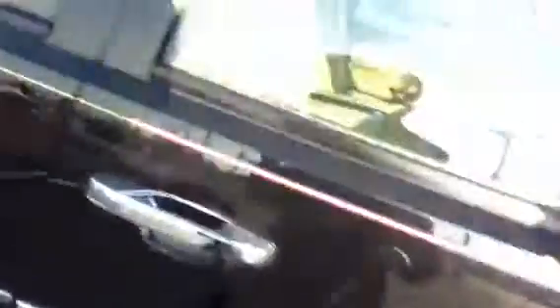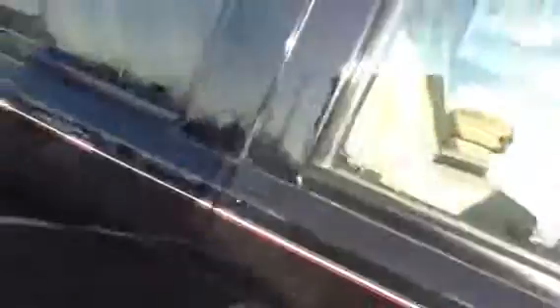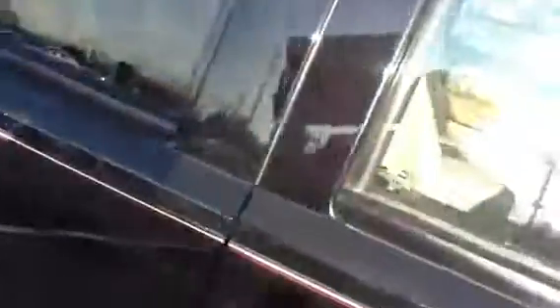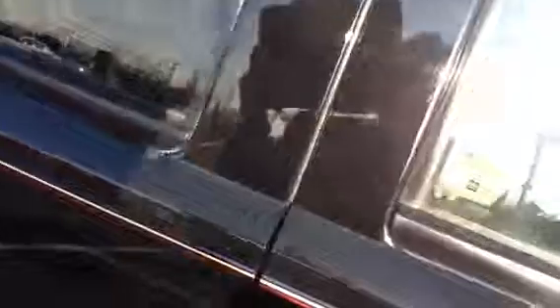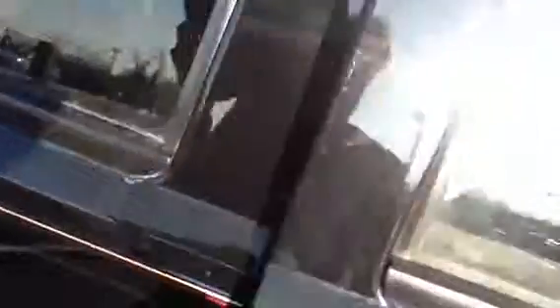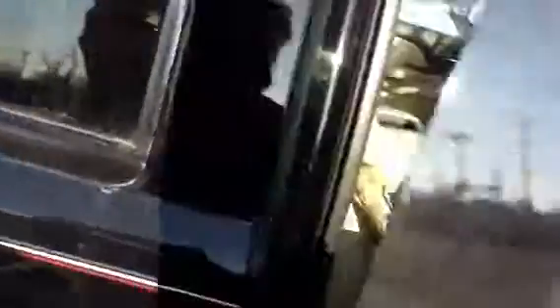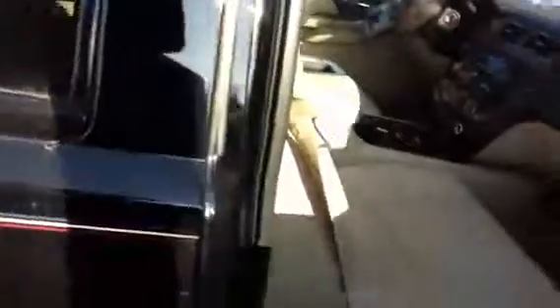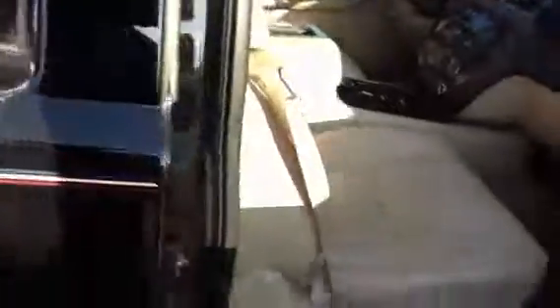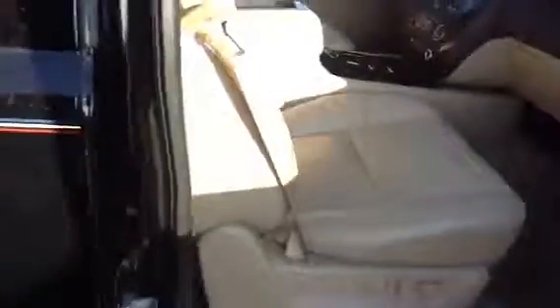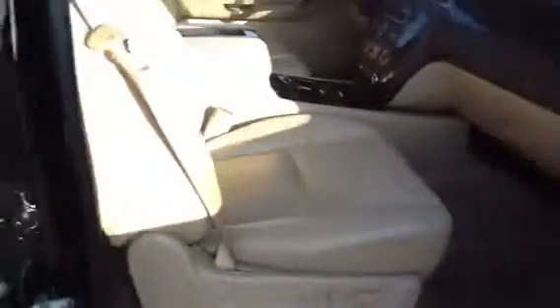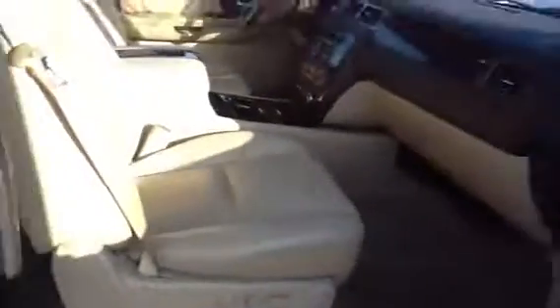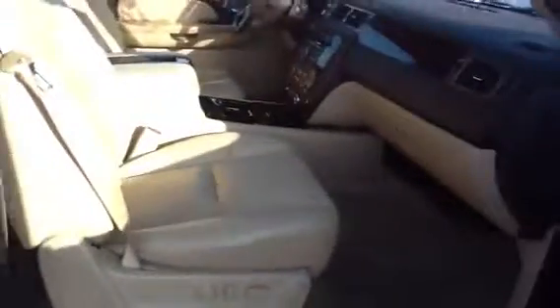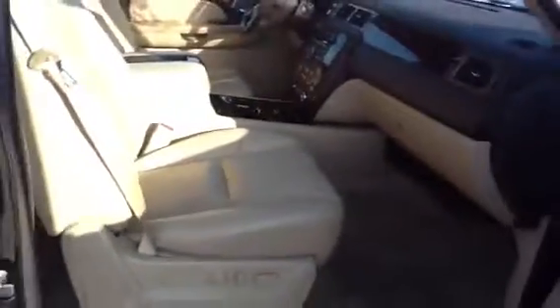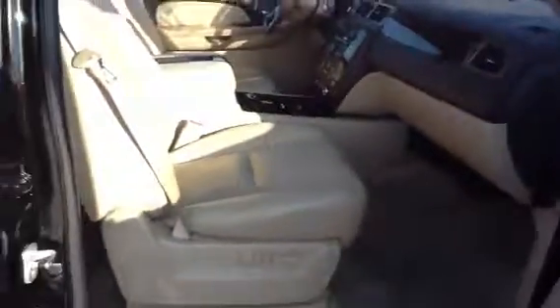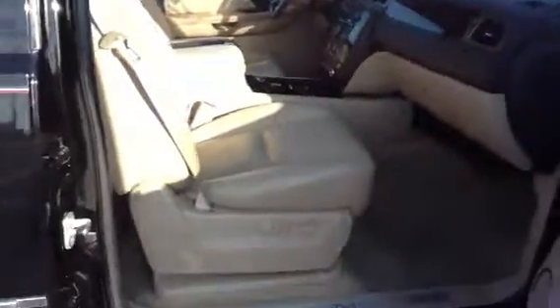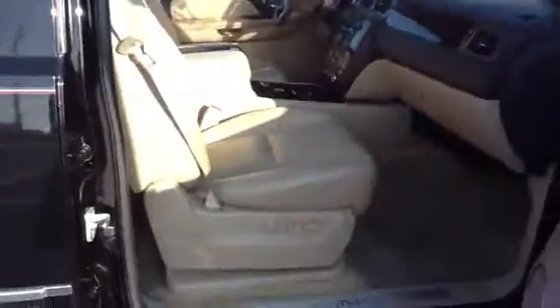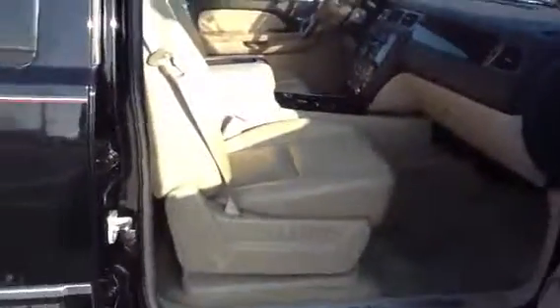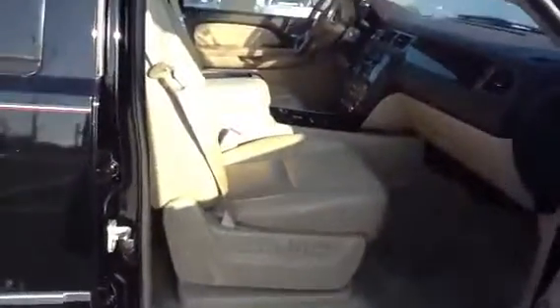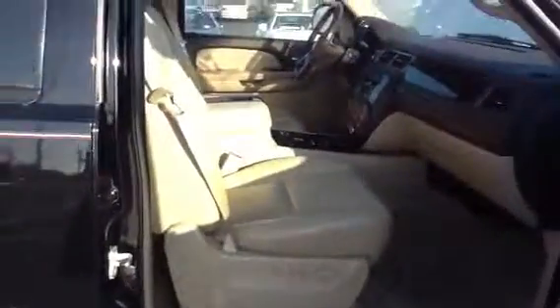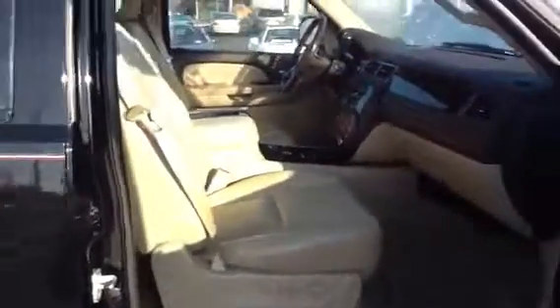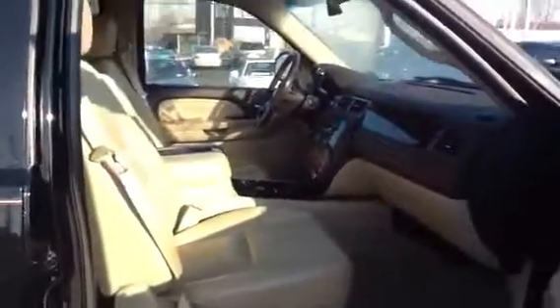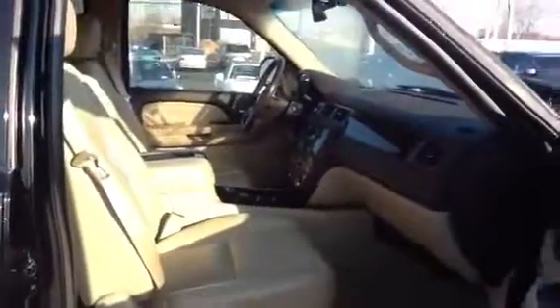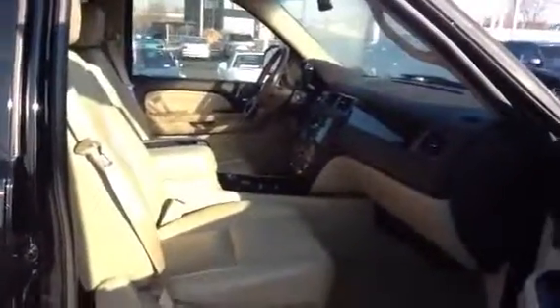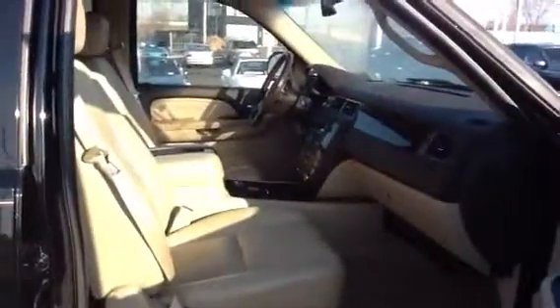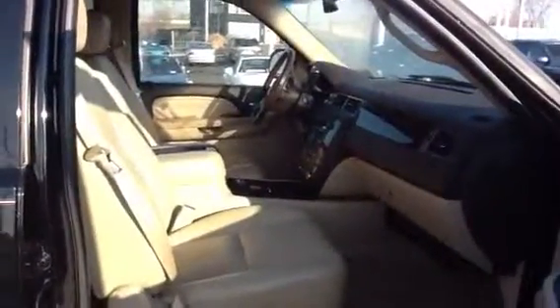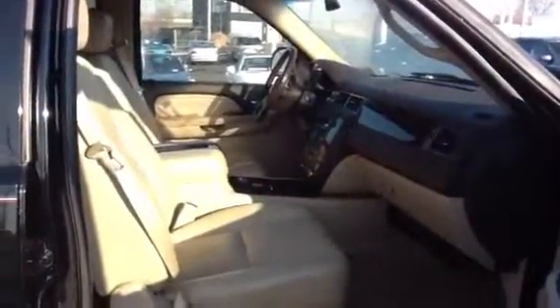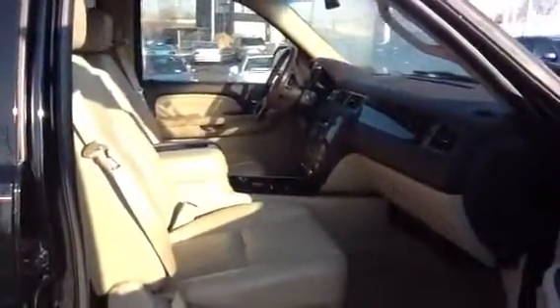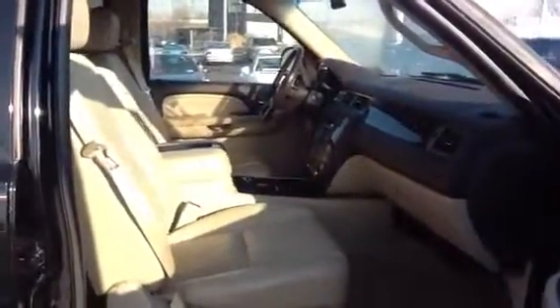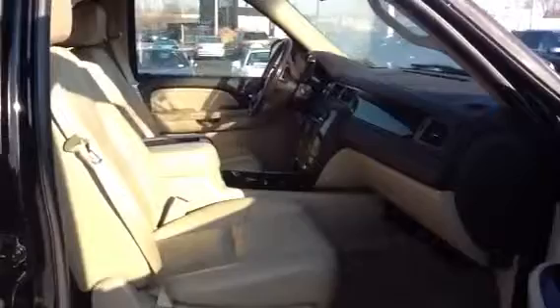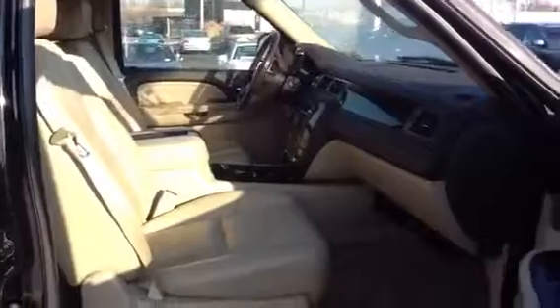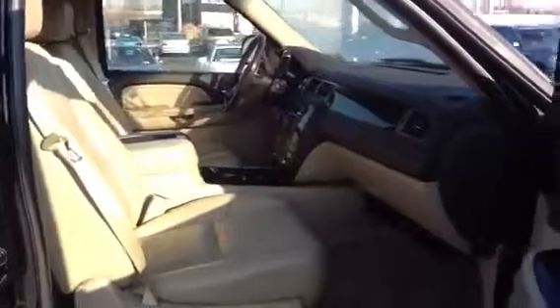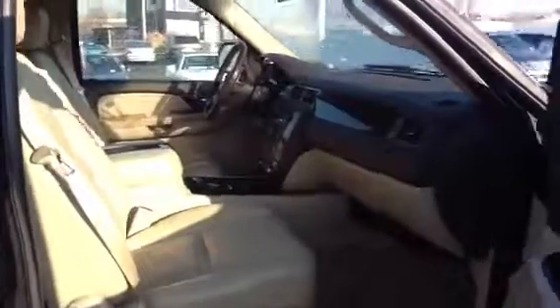Interior. Nice beige interior. Very clean.